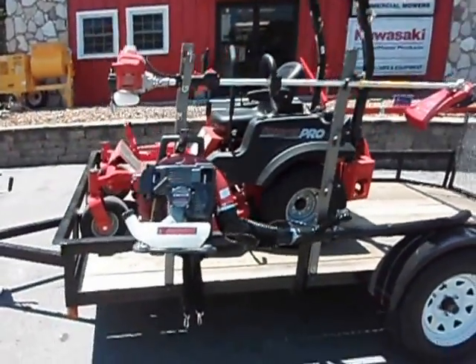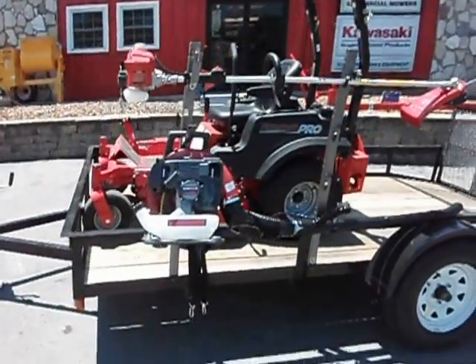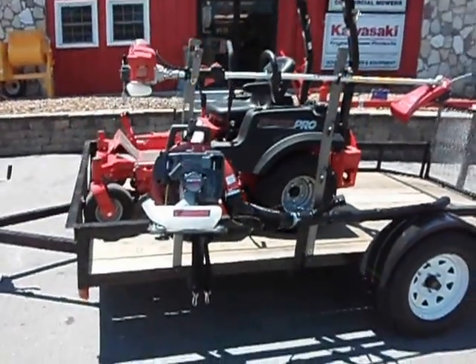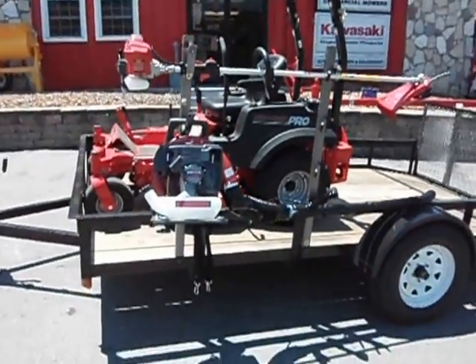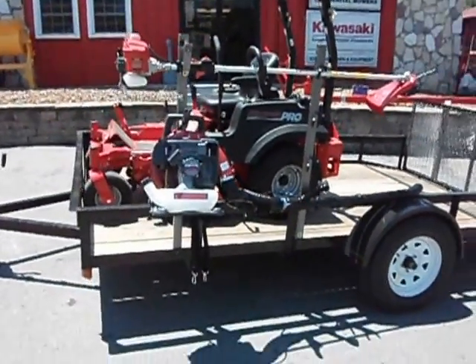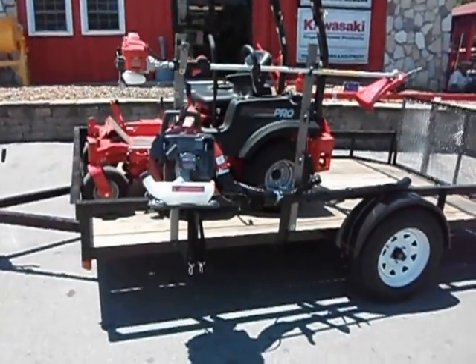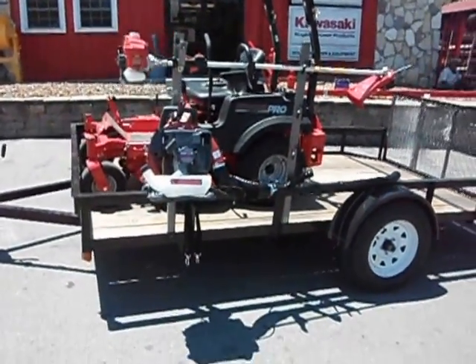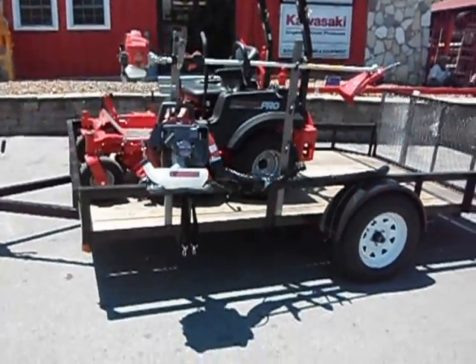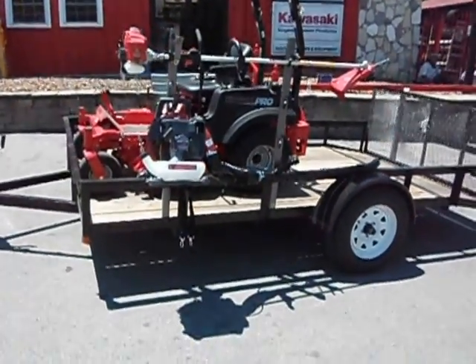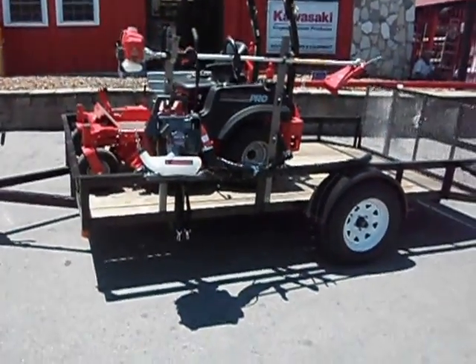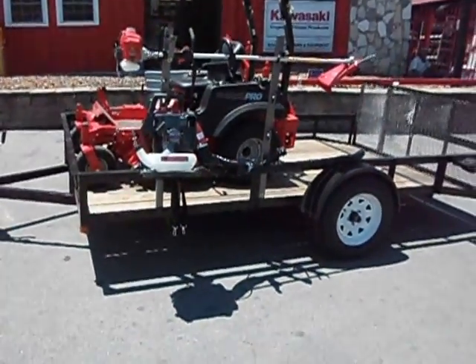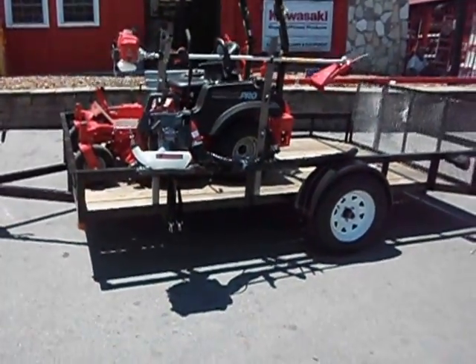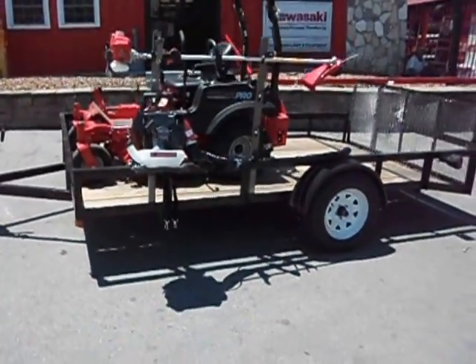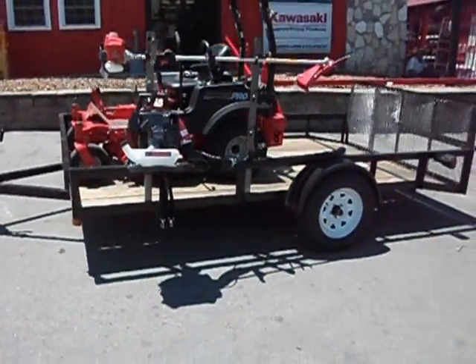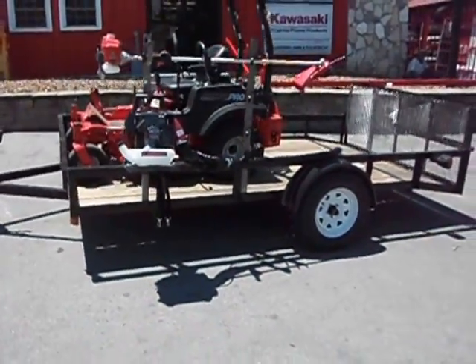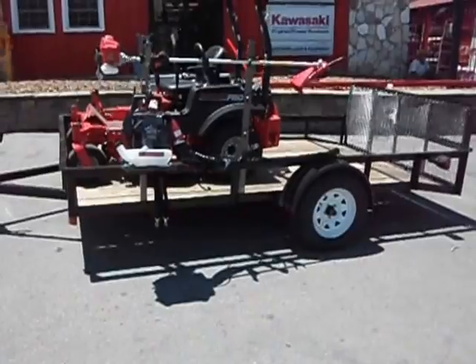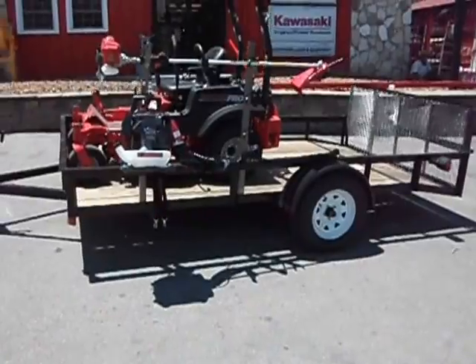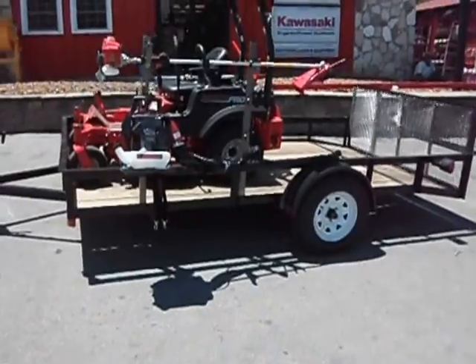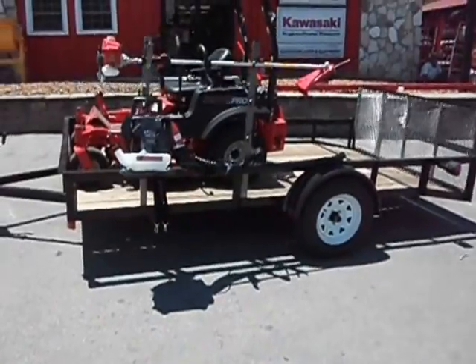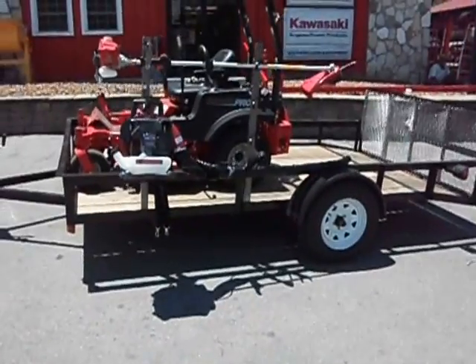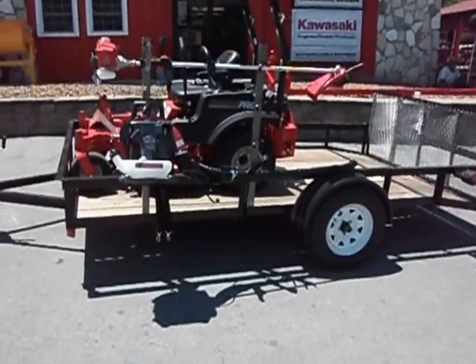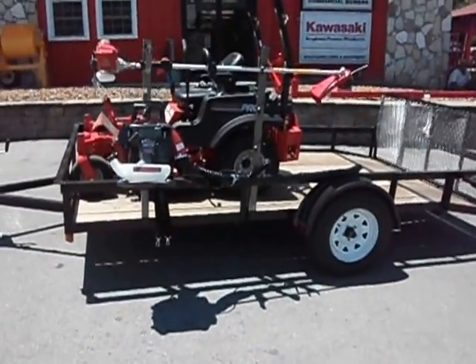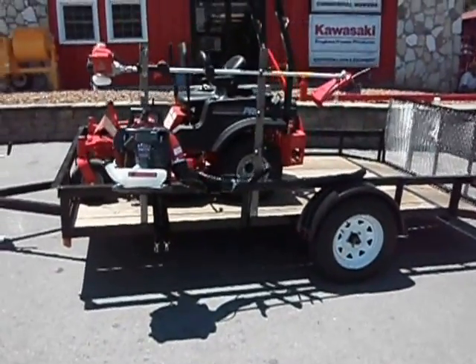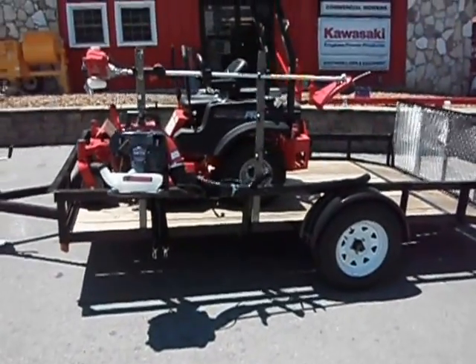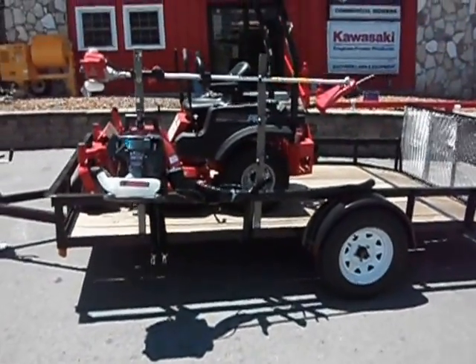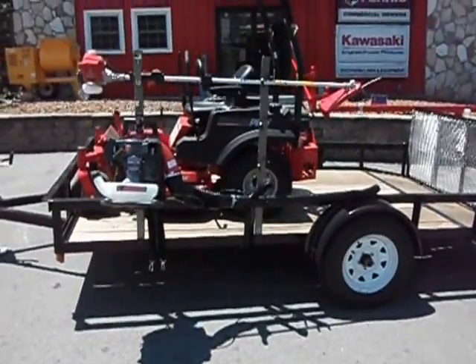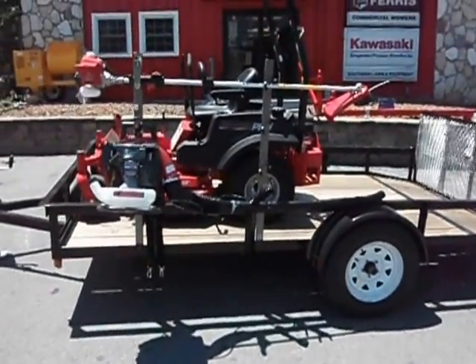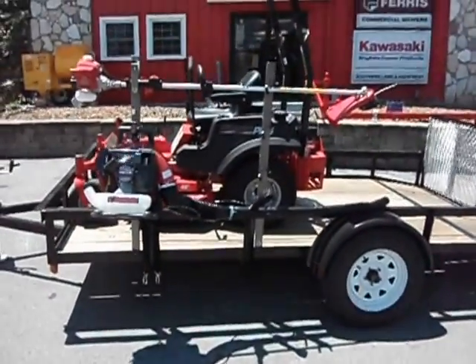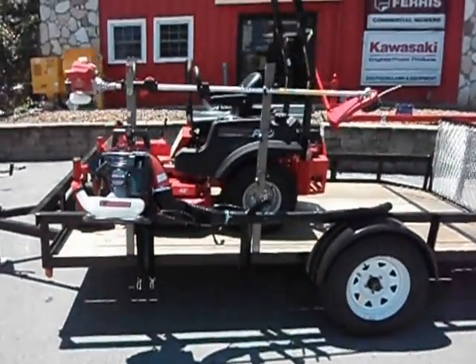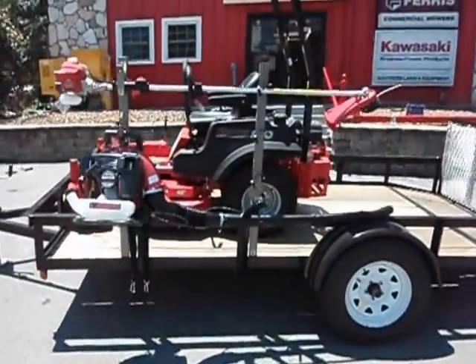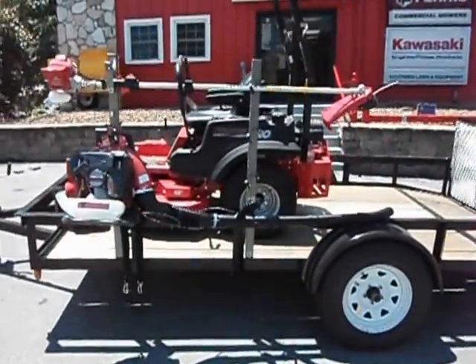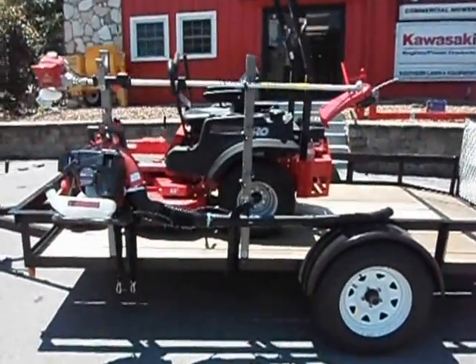Also included is a 5x10 trailer with a dovetail and gate, new tires and wheels, and a 3500 pound axle.